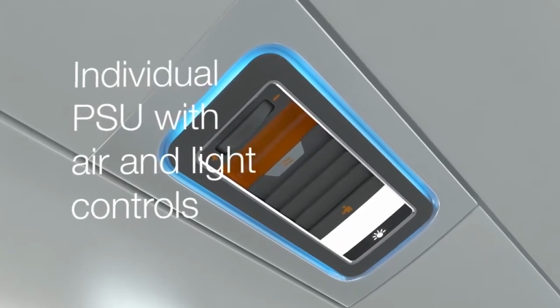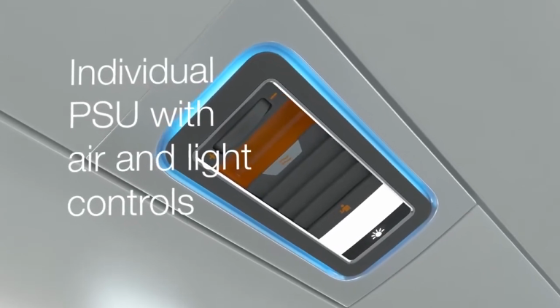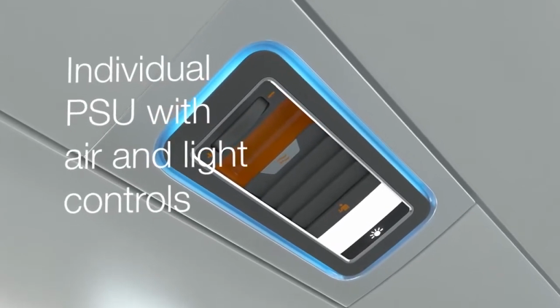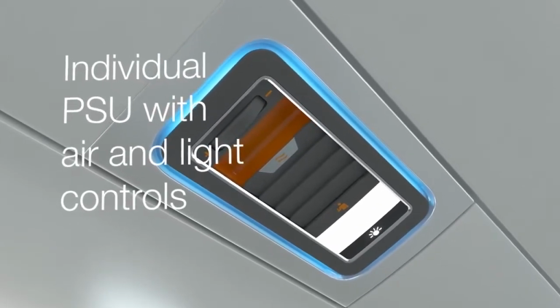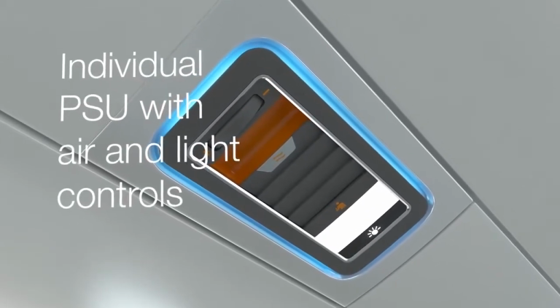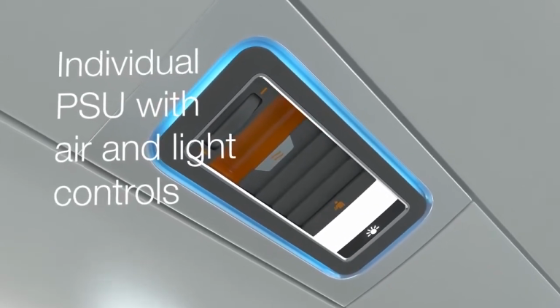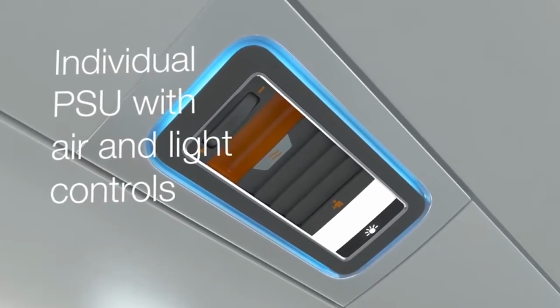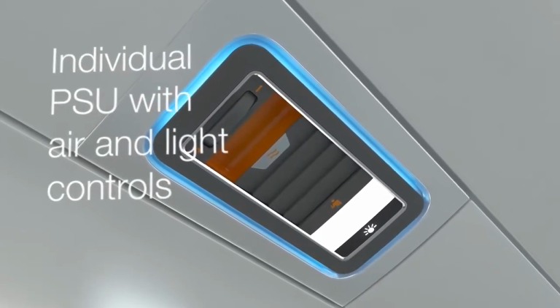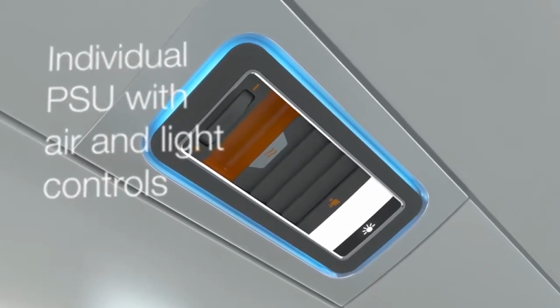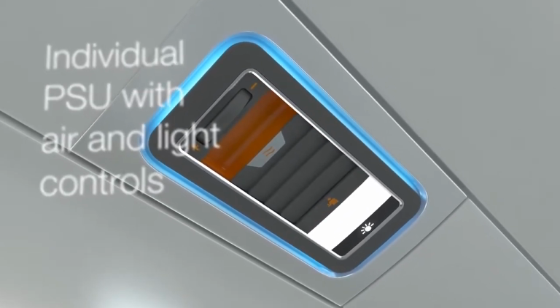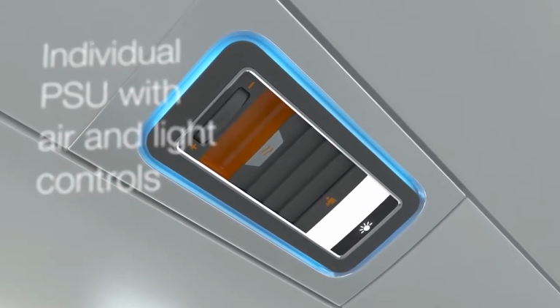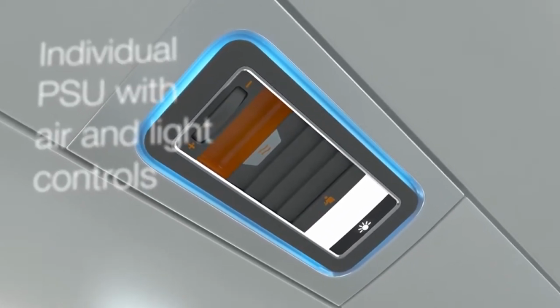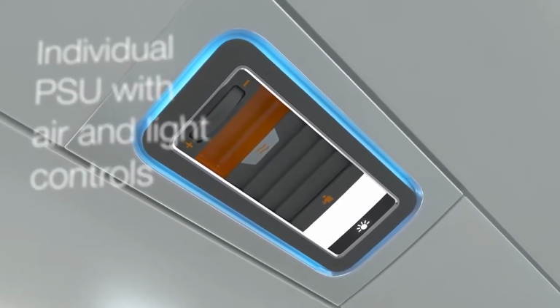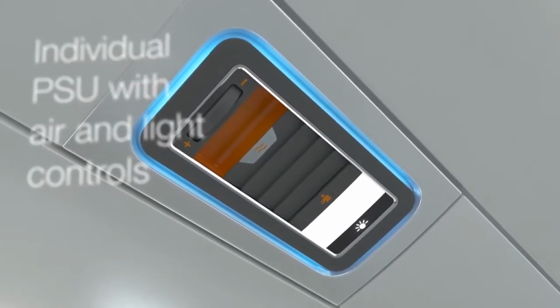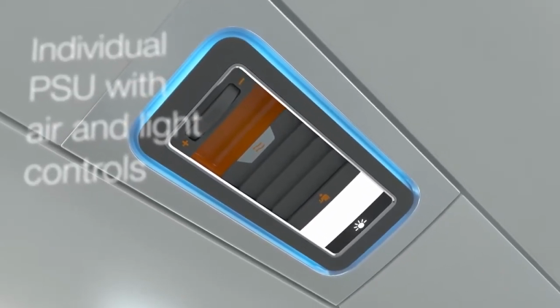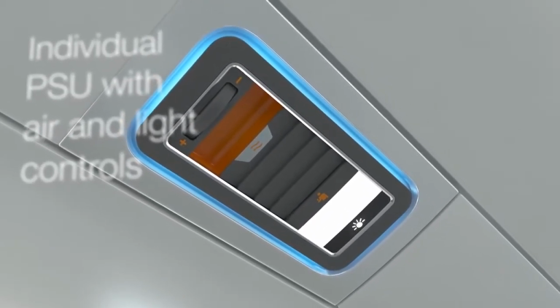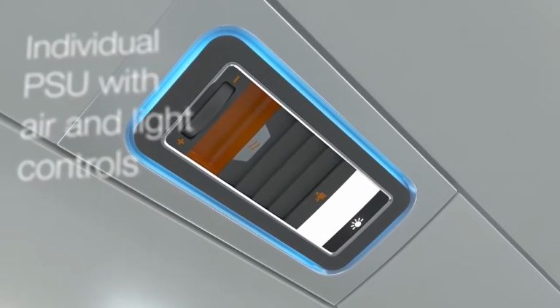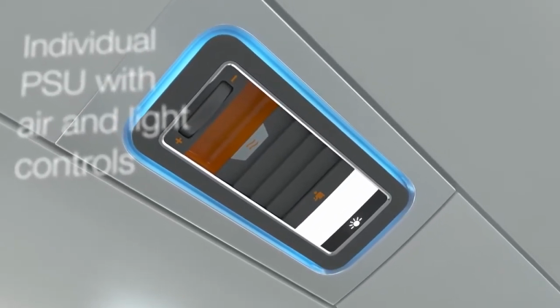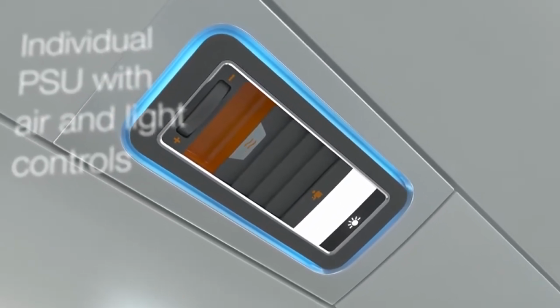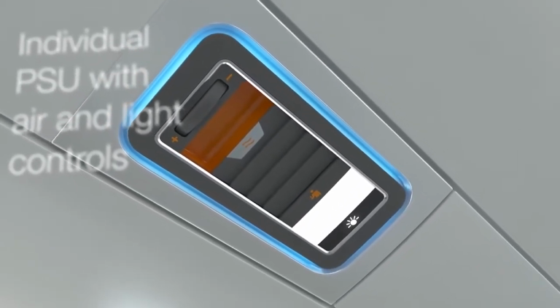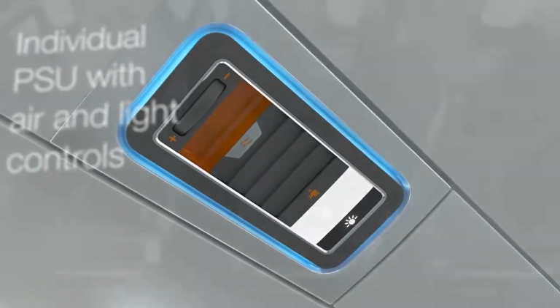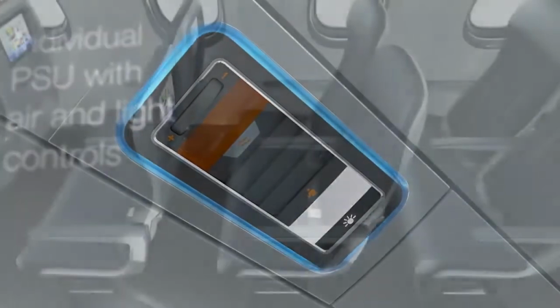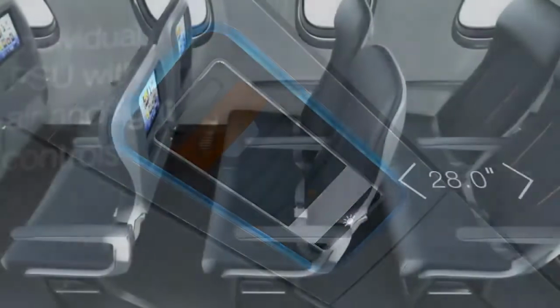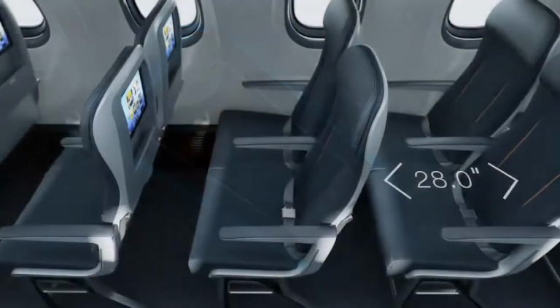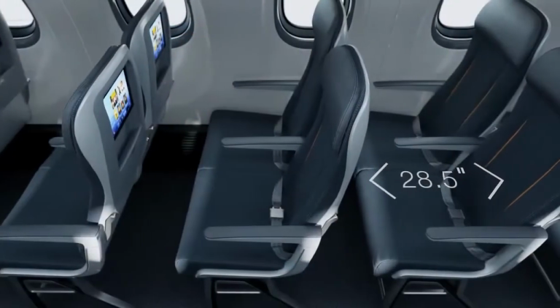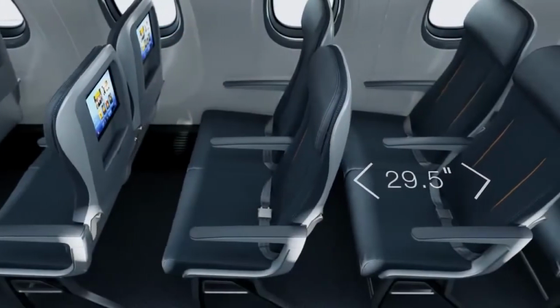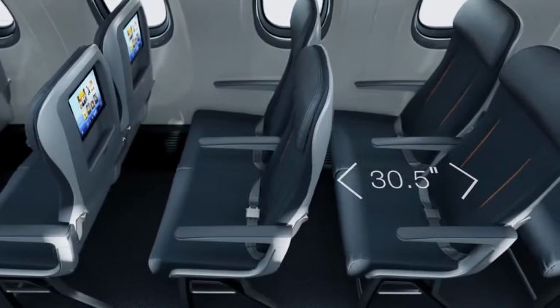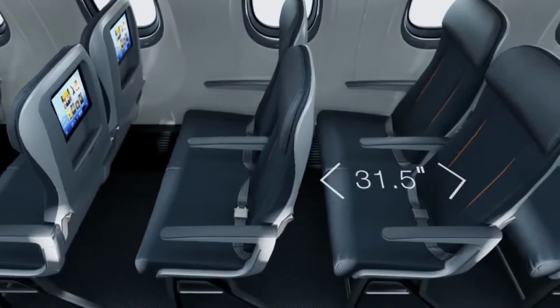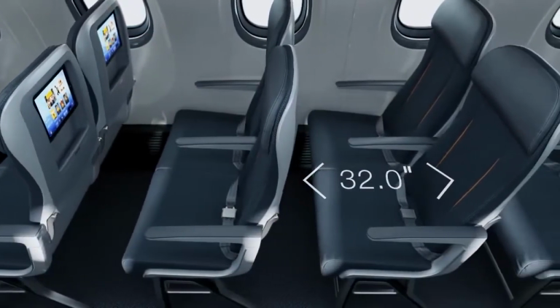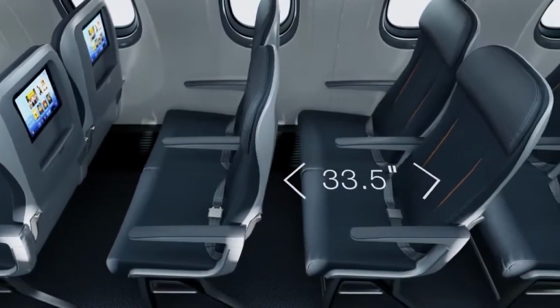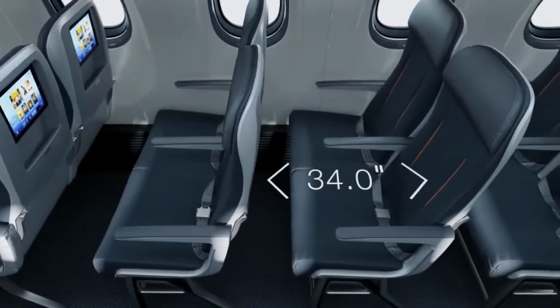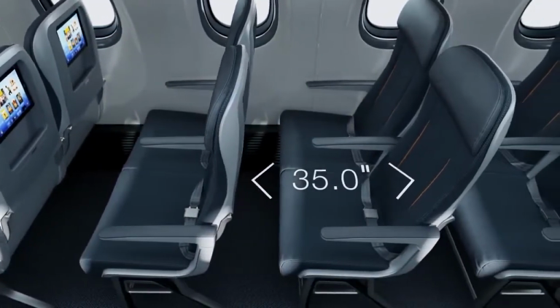We've redesigned the PSU to be passenger-focused. It allows each user to have control of their air and their reading light without disturbing the passenger next to them.